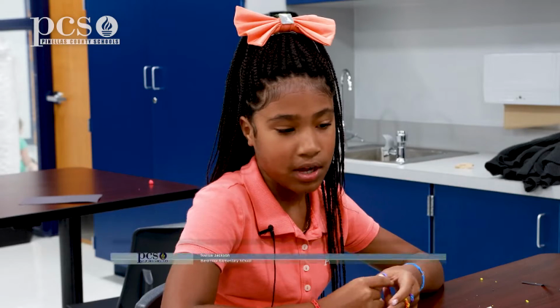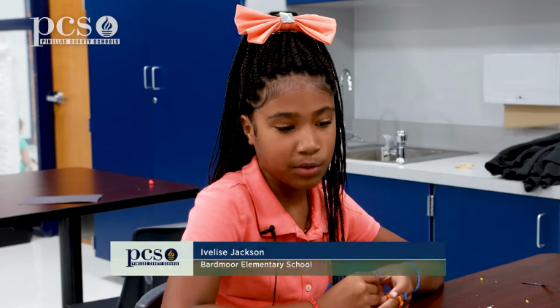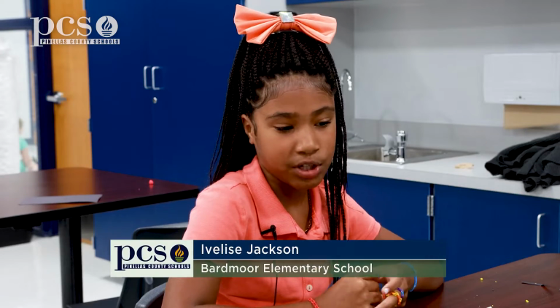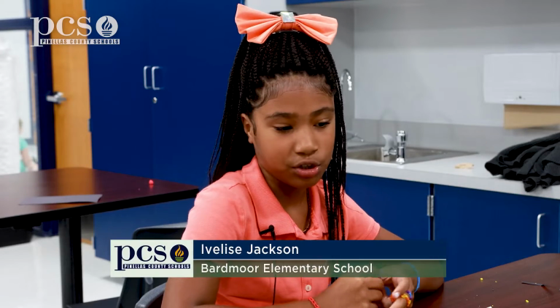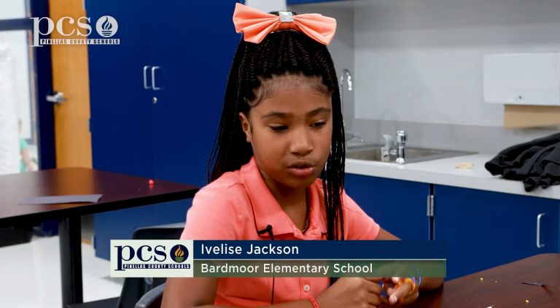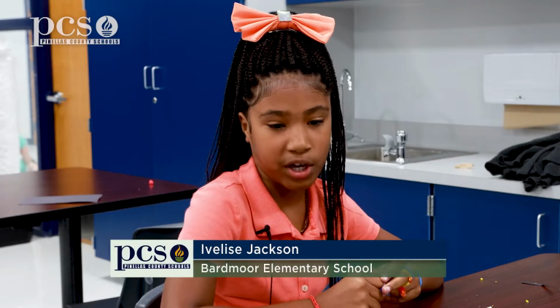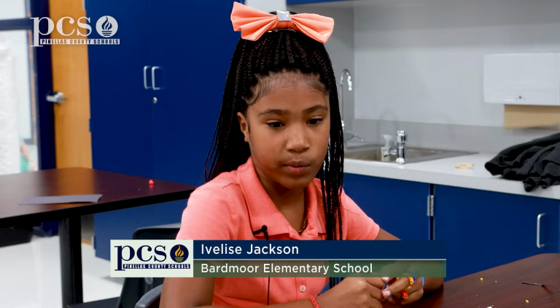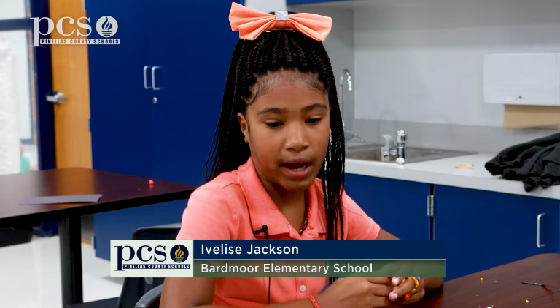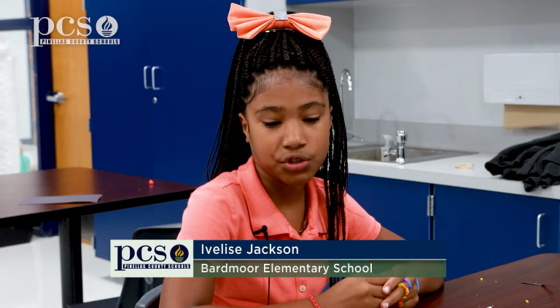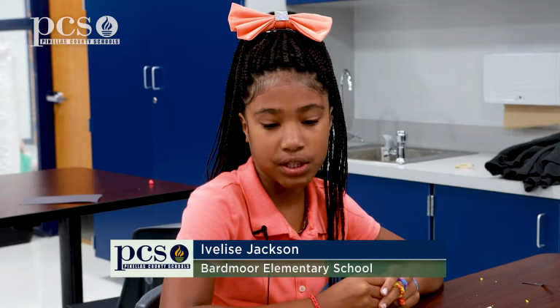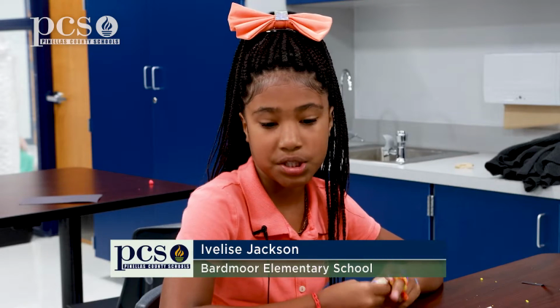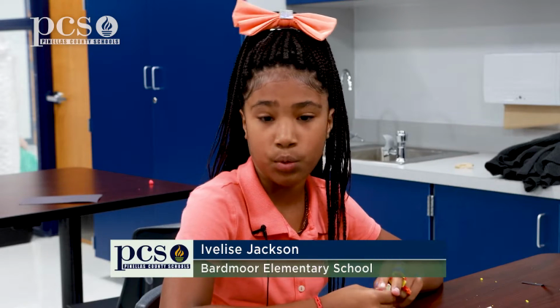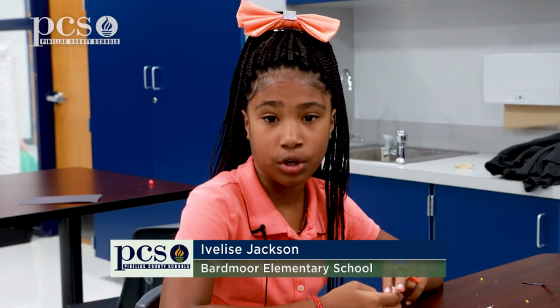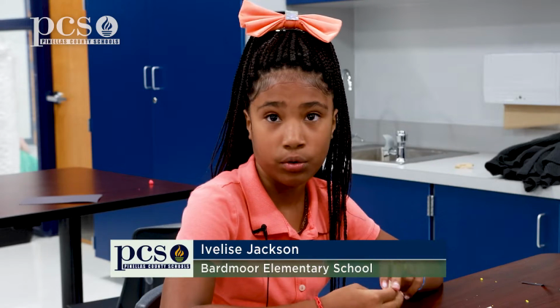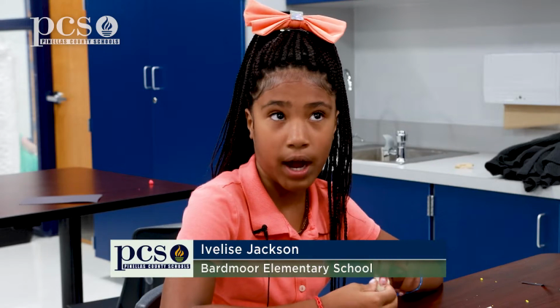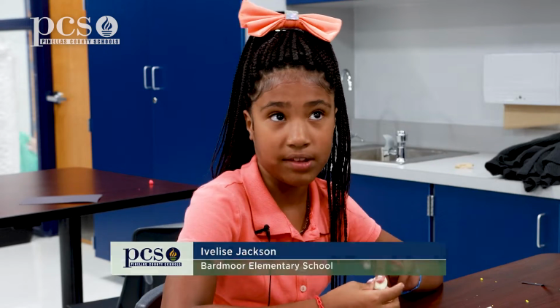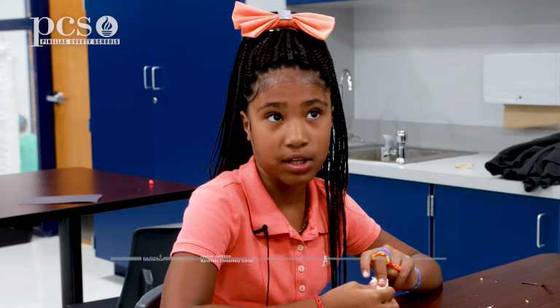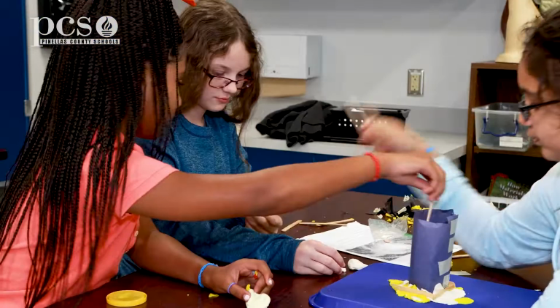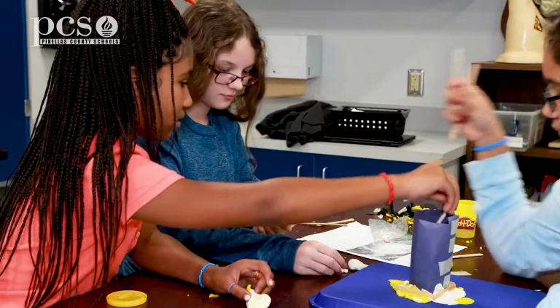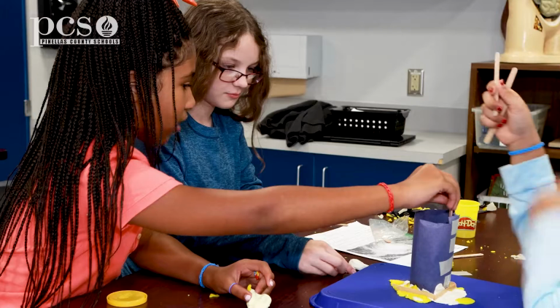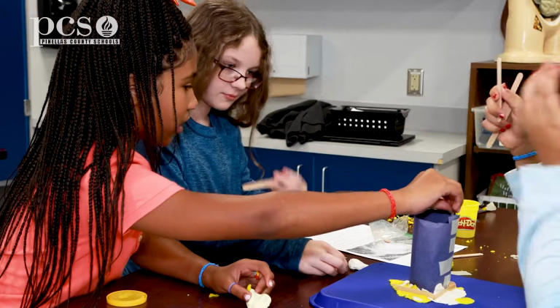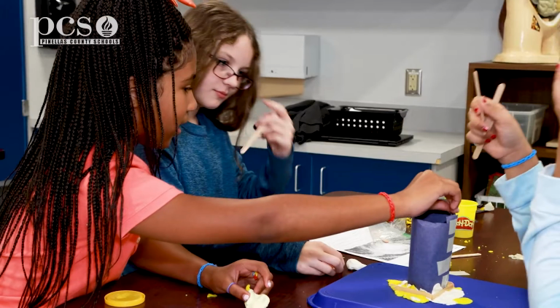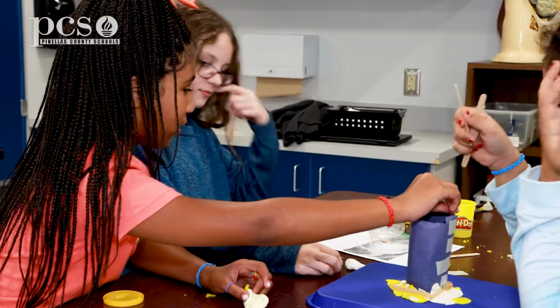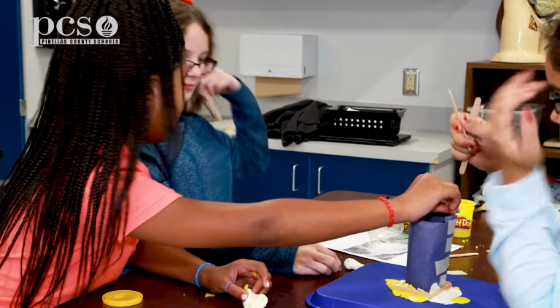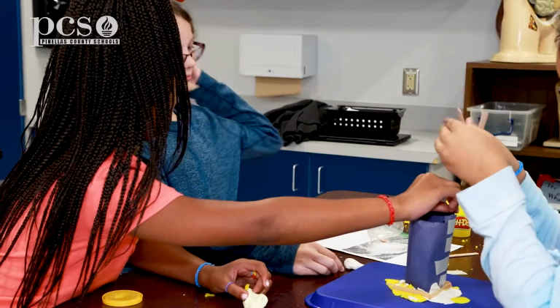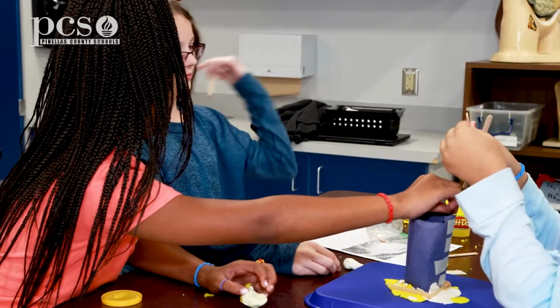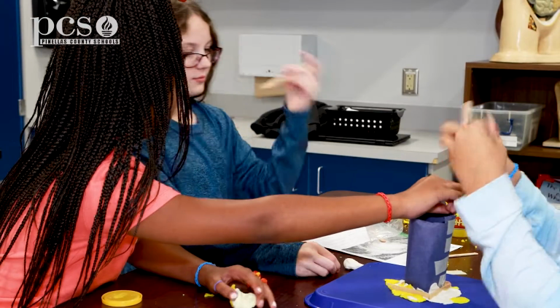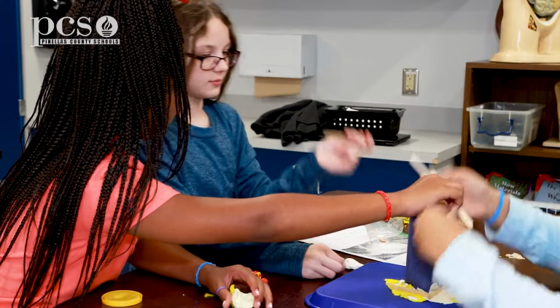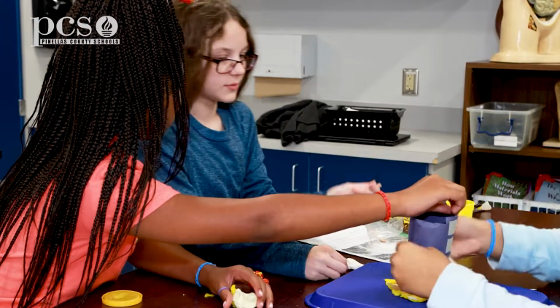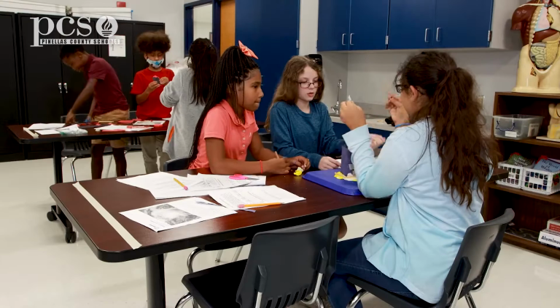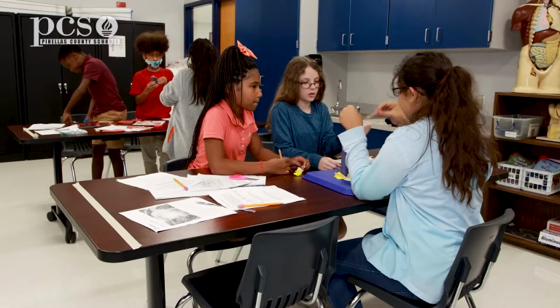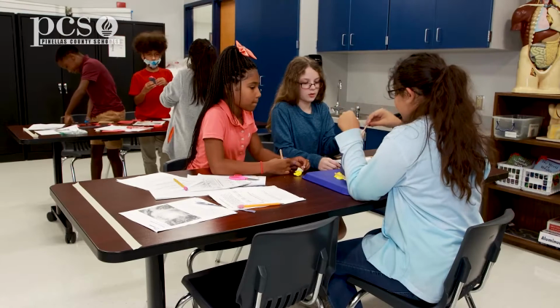It helps us learn because we actually get to see it with our own eyes and get to create it, just like how they would do it in the real world.